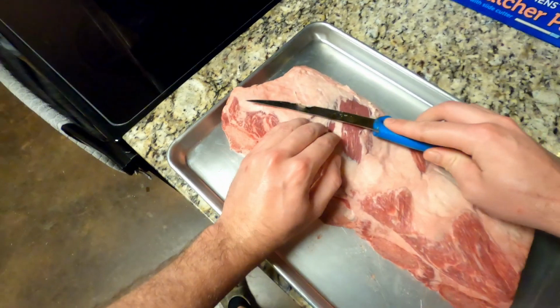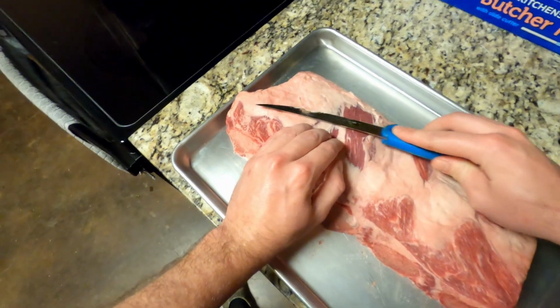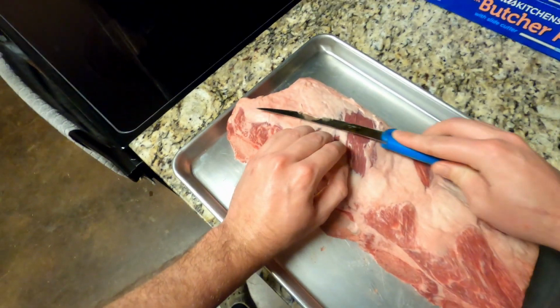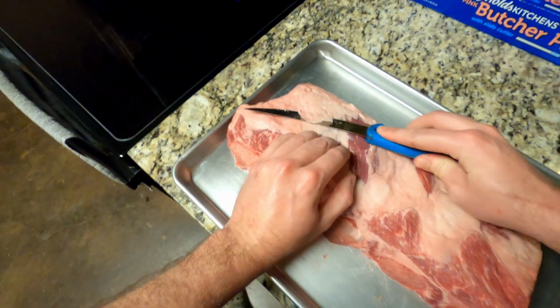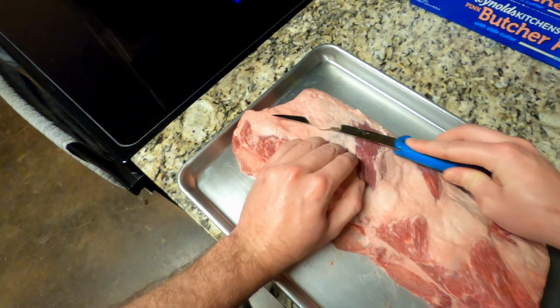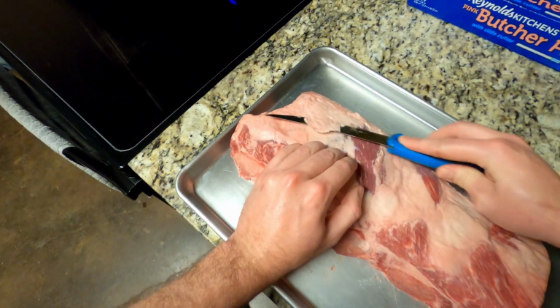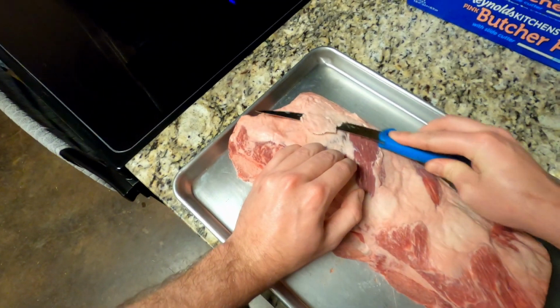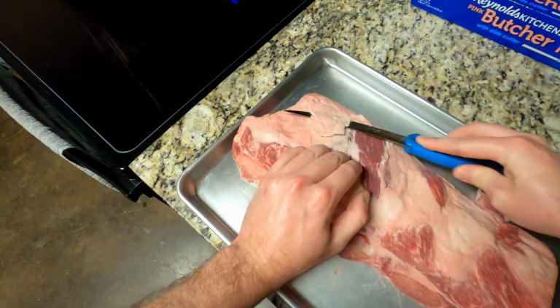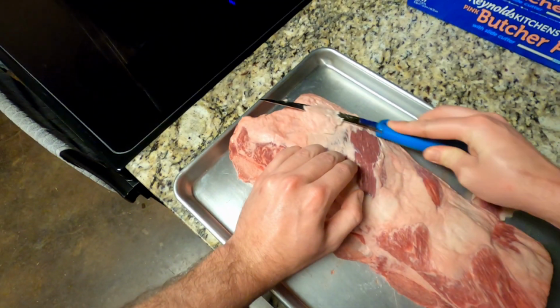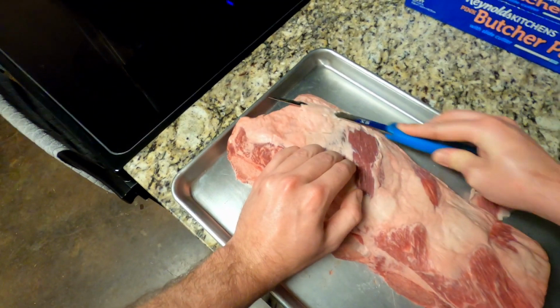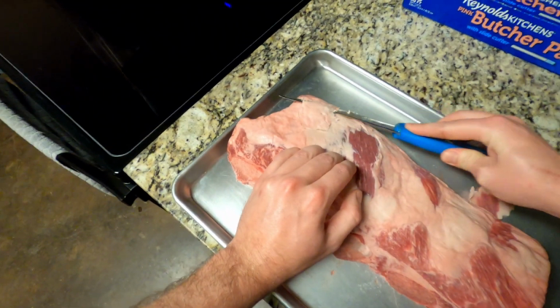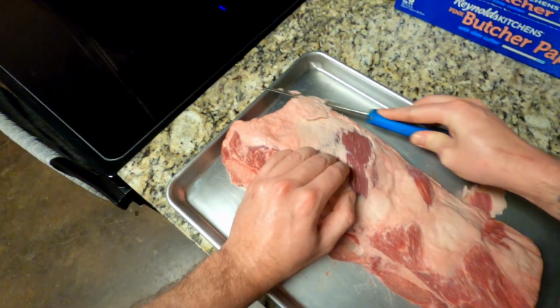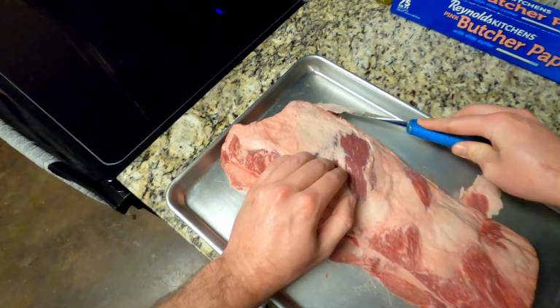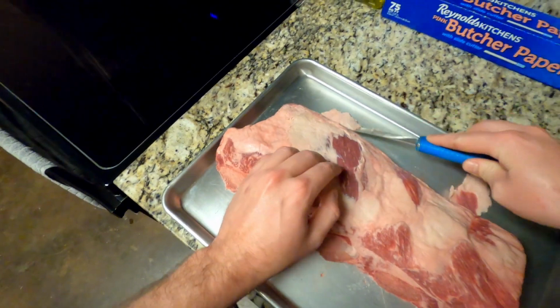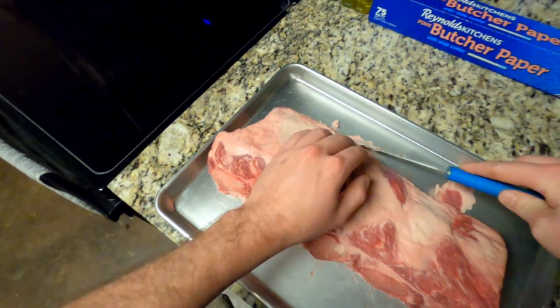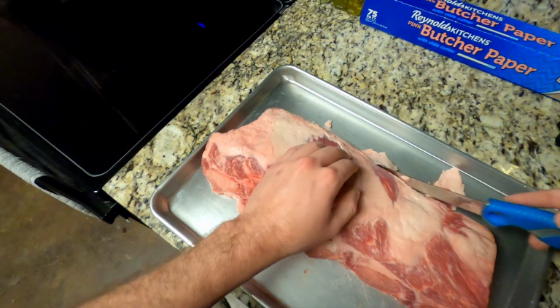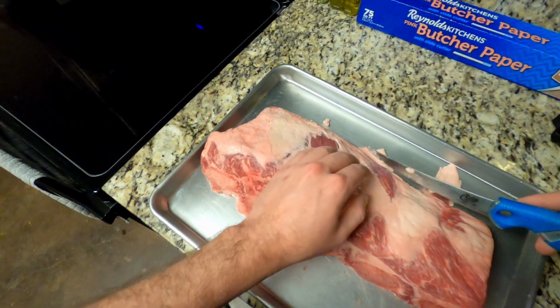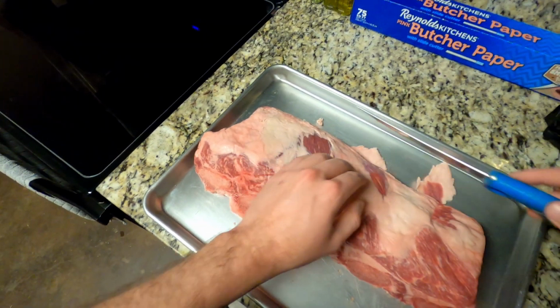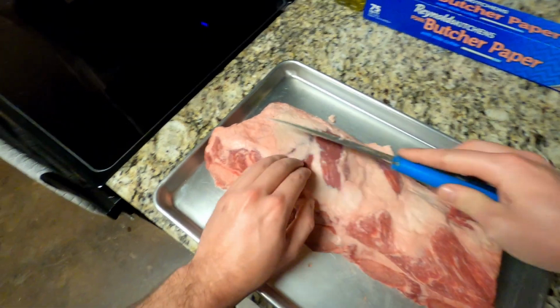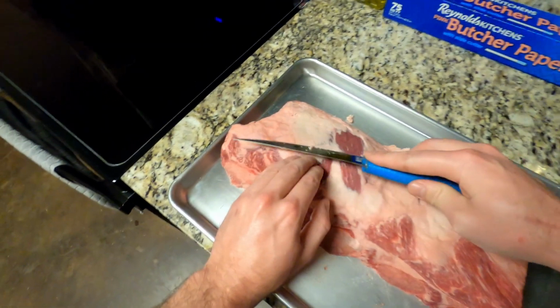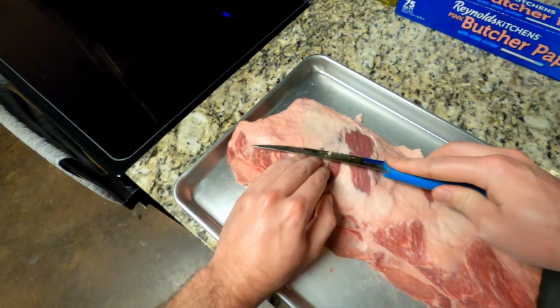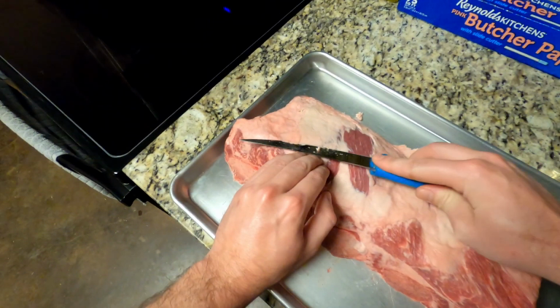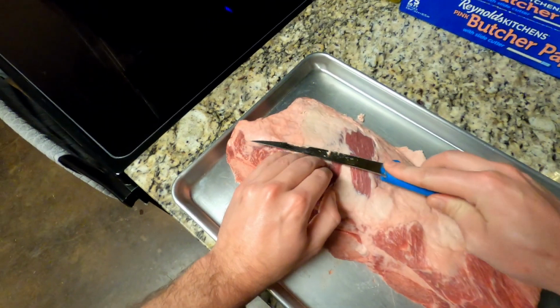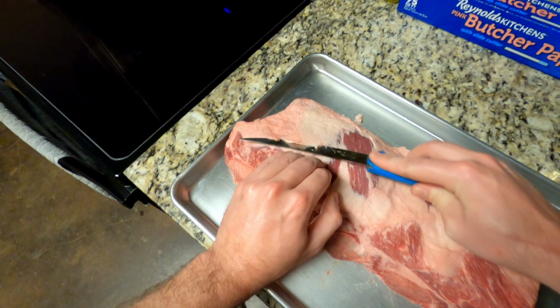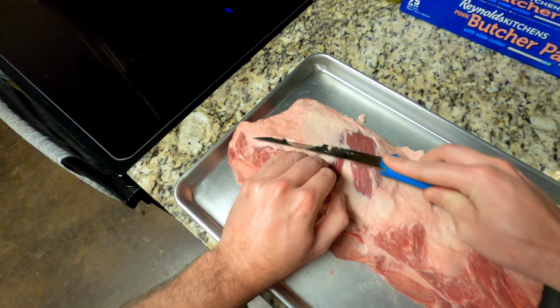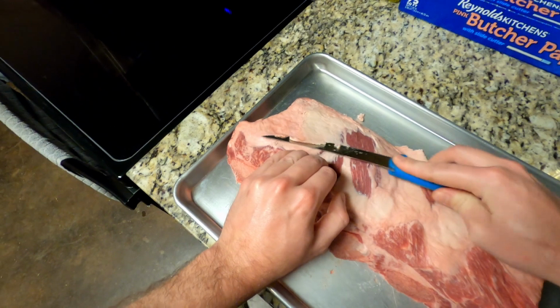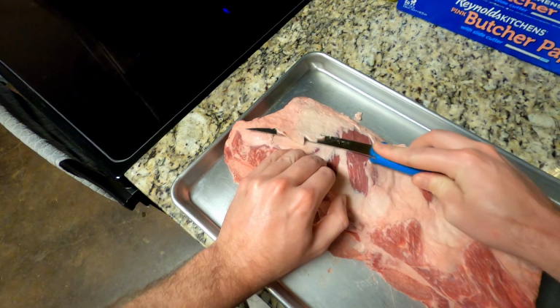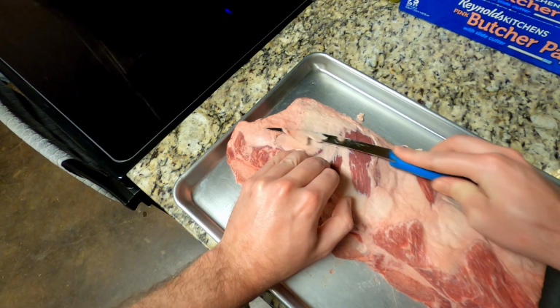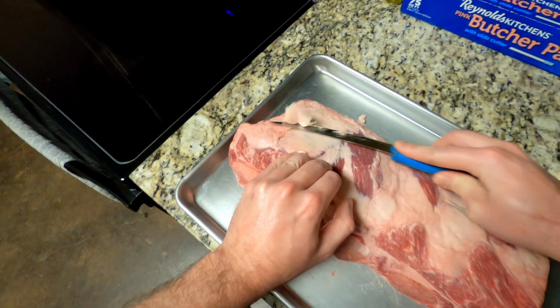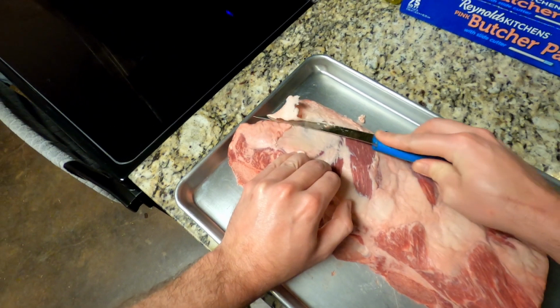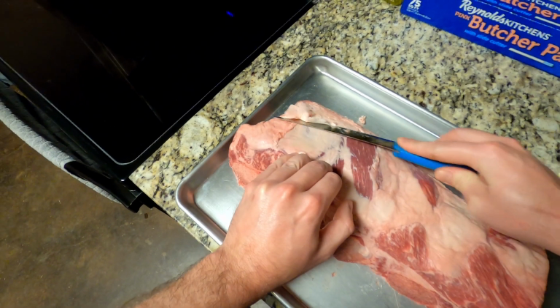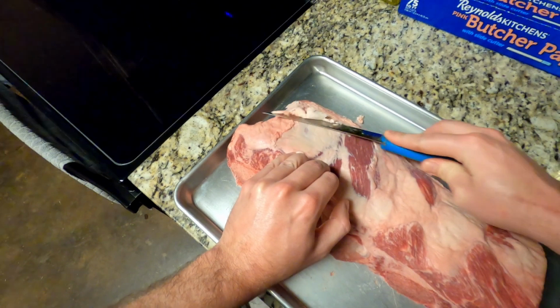When you trim, you want to take it in real light layers and don't go too deep.